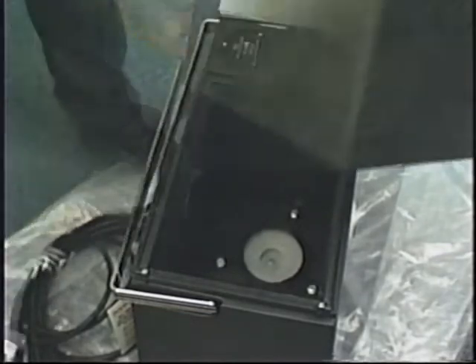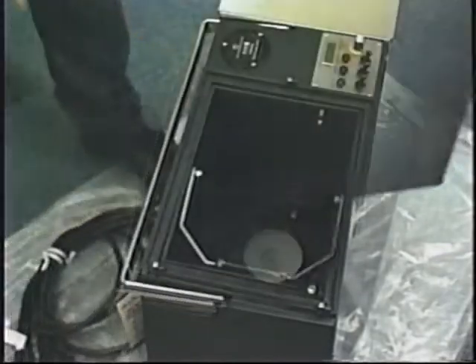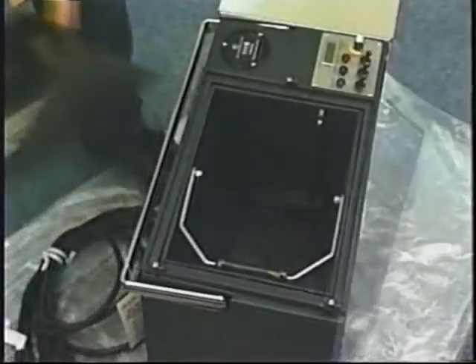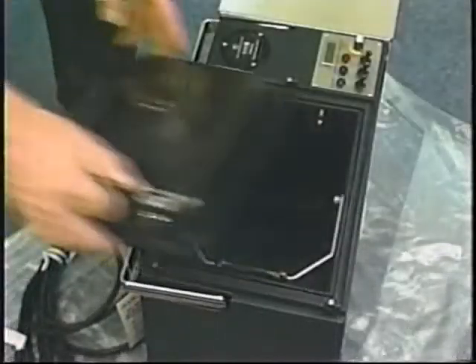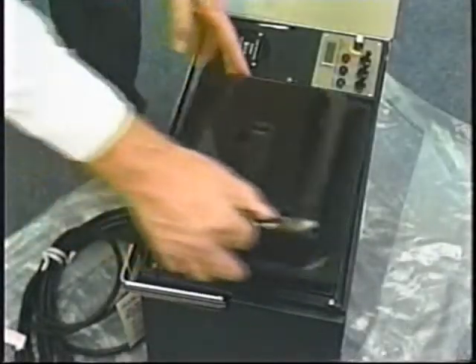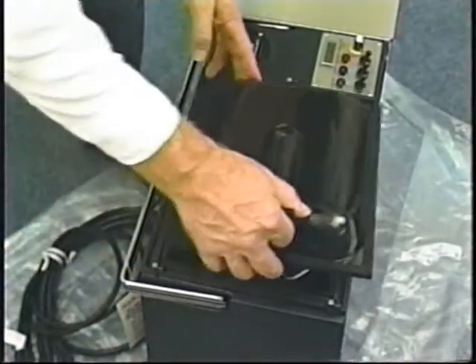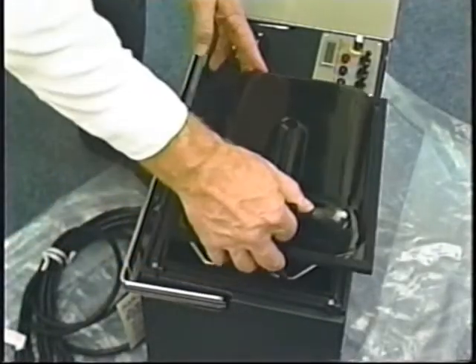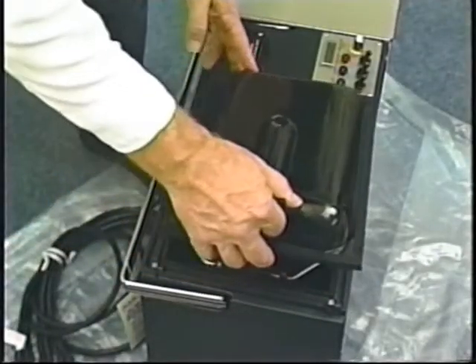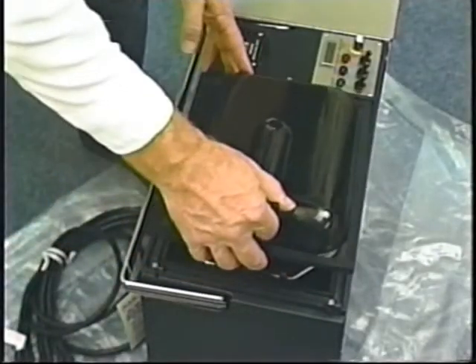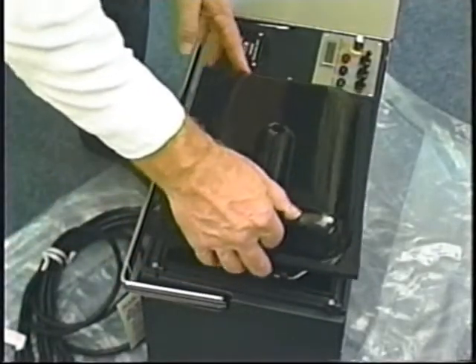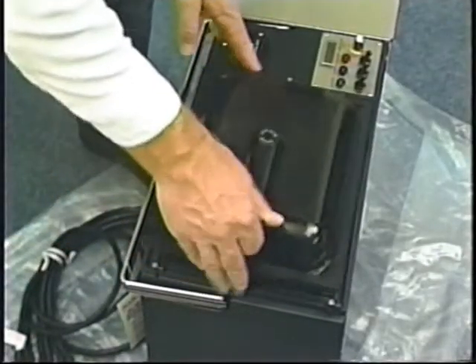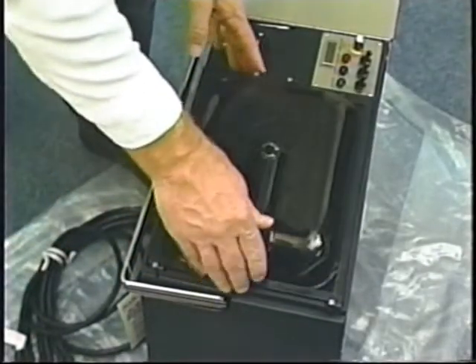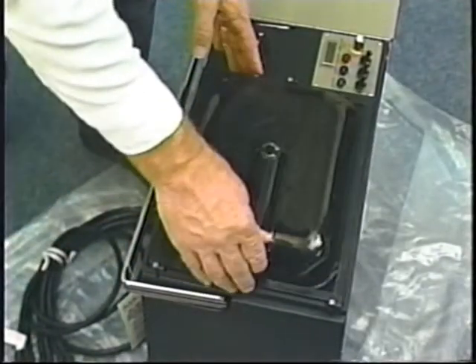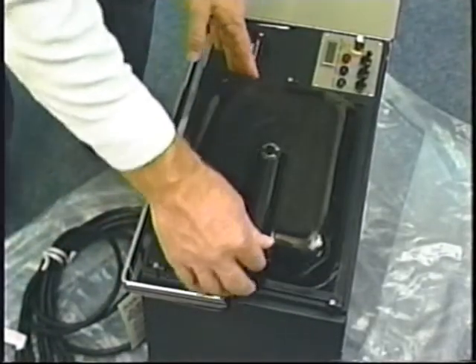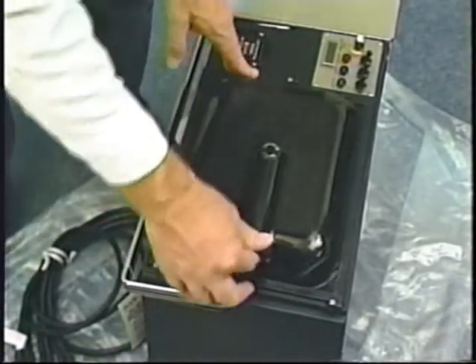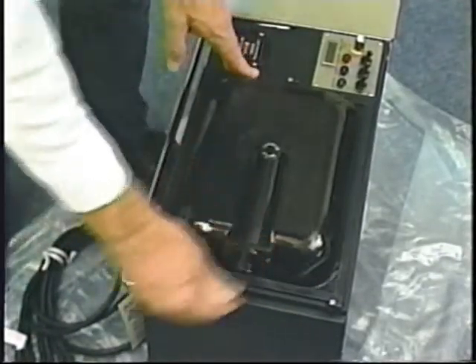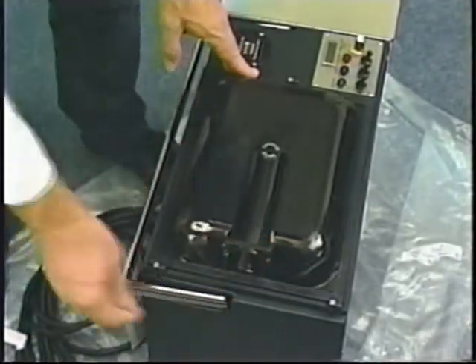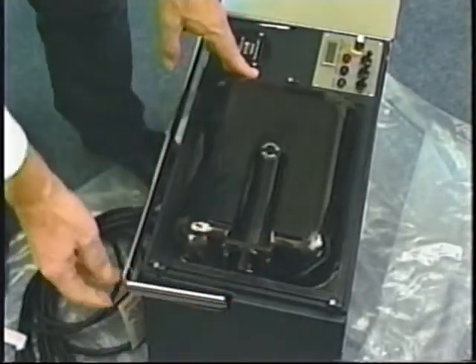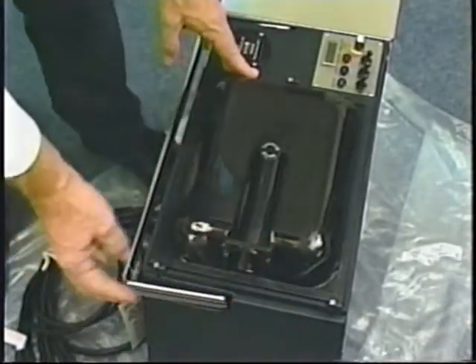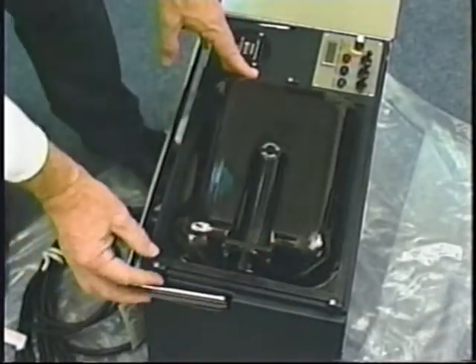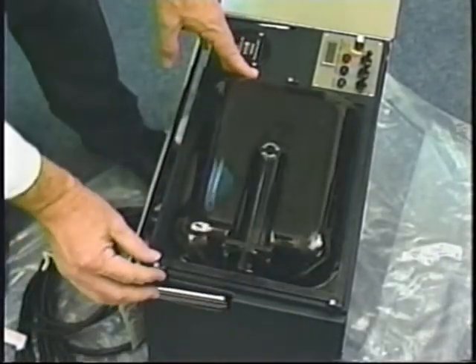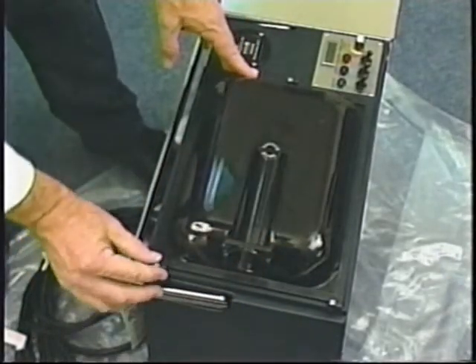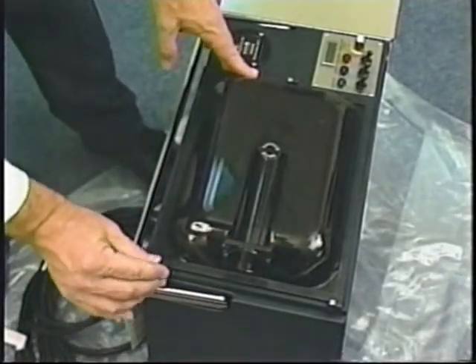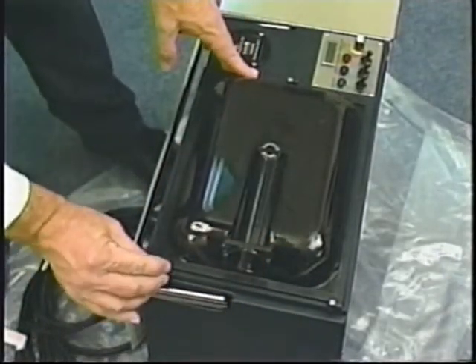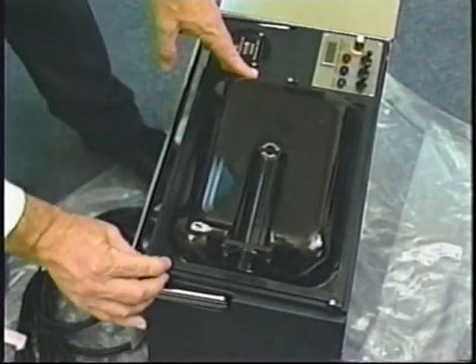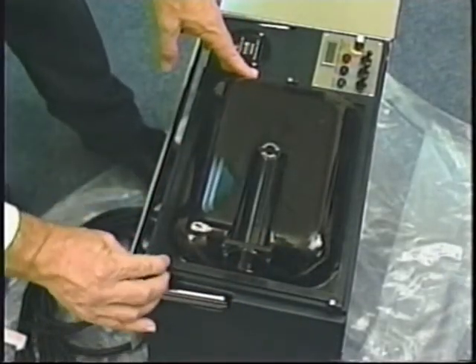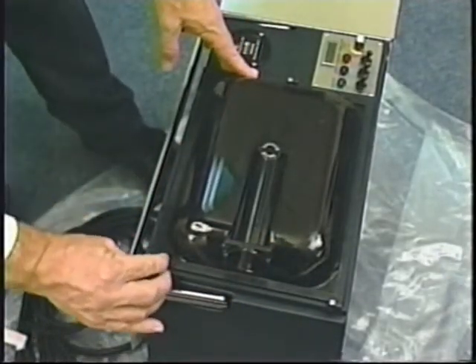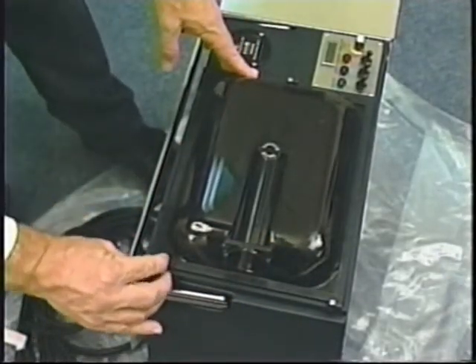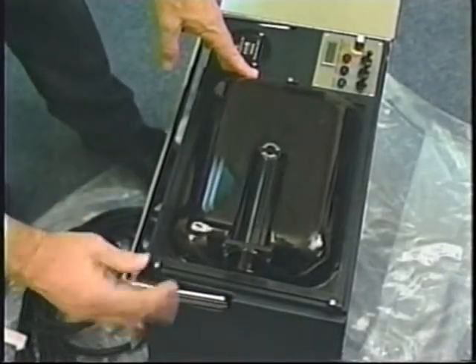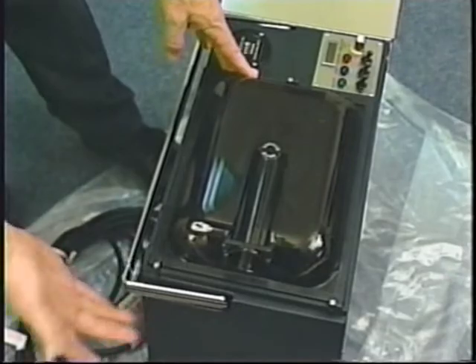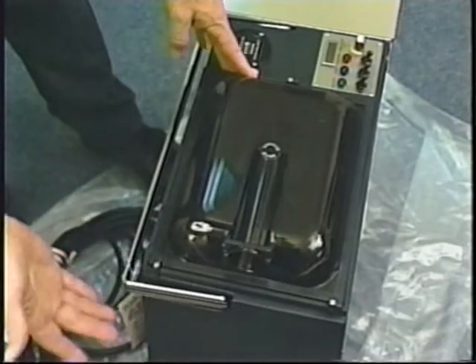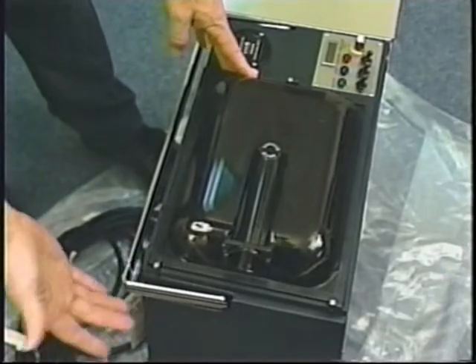The little locking tabs are optional. You may want to use them when traveling between jobs.